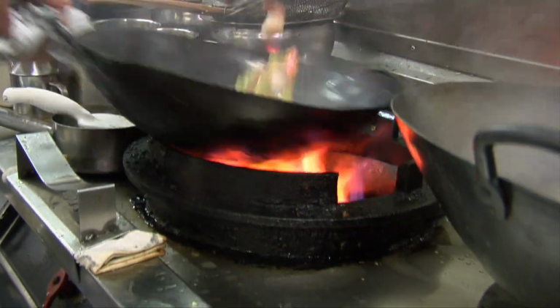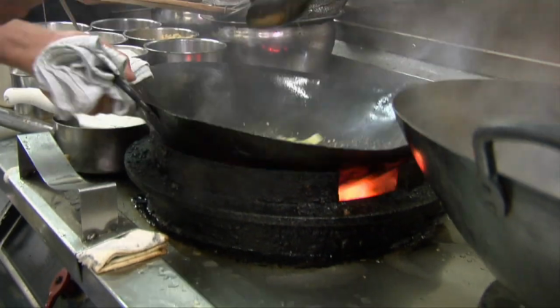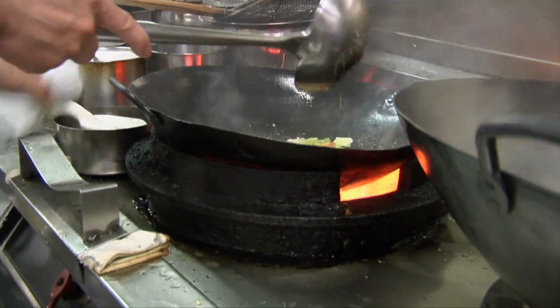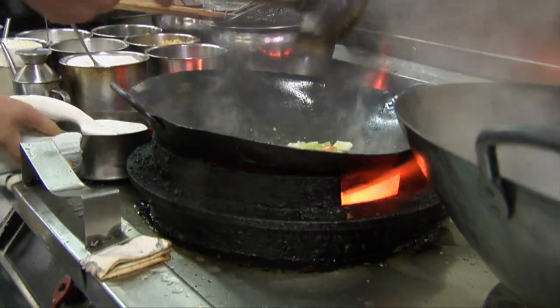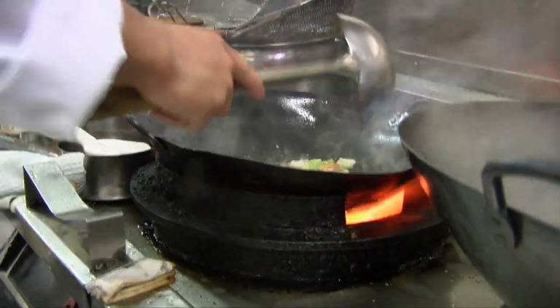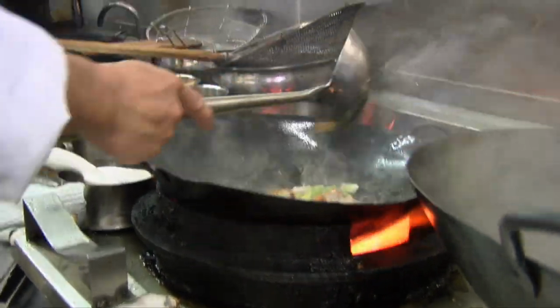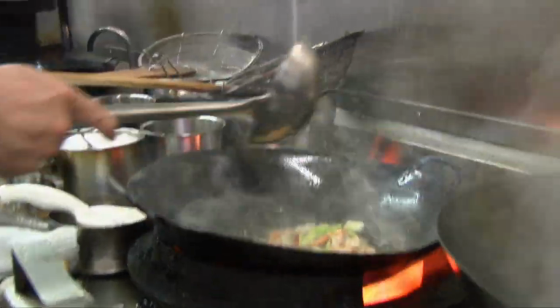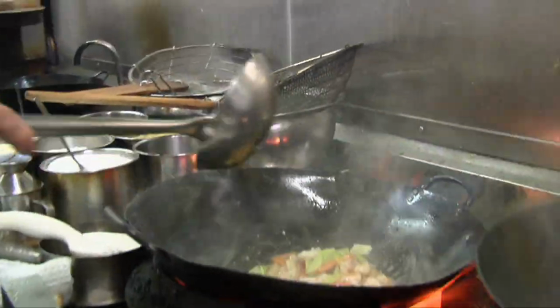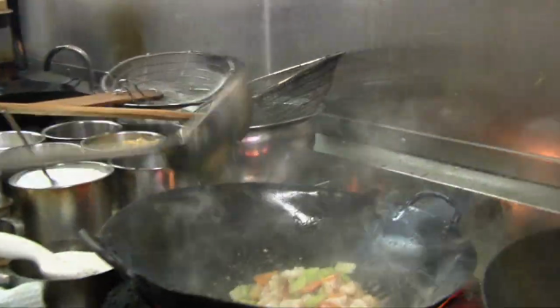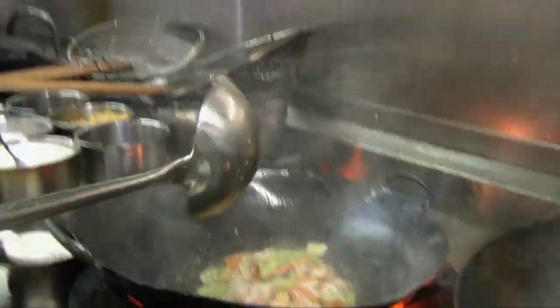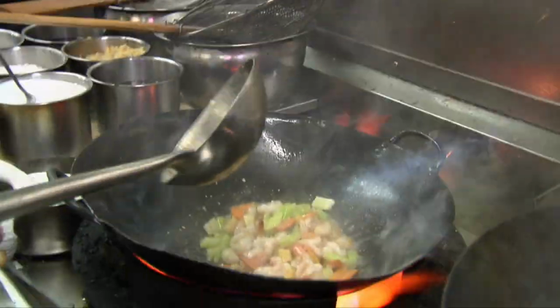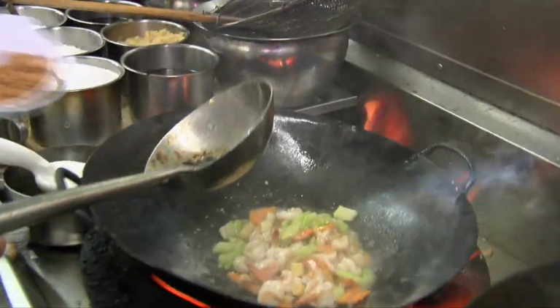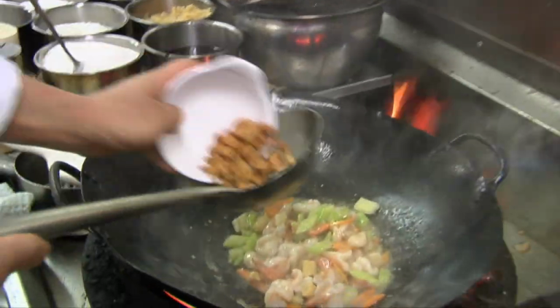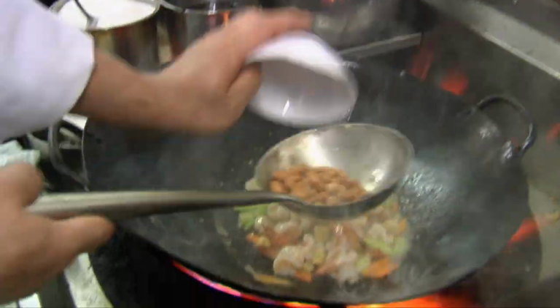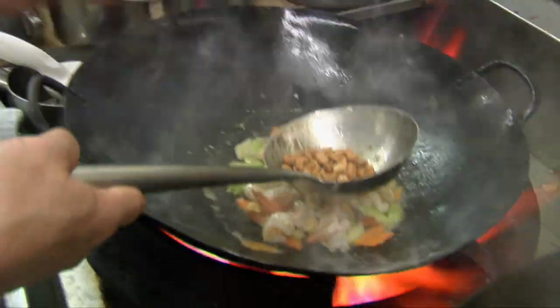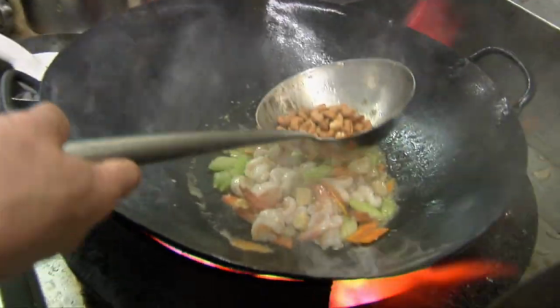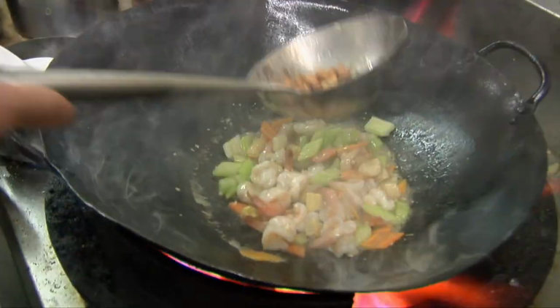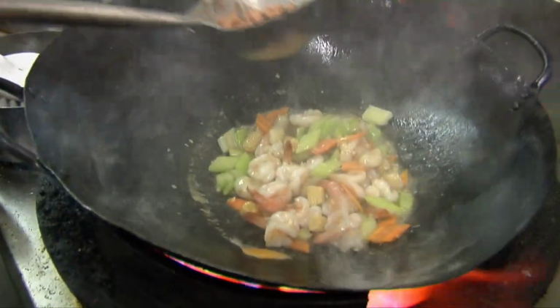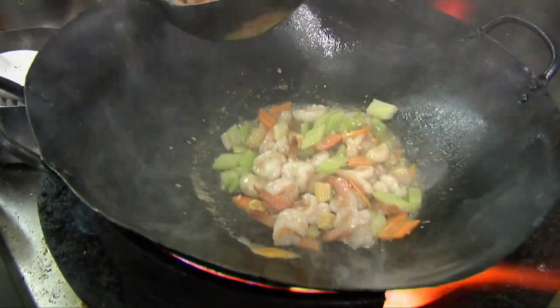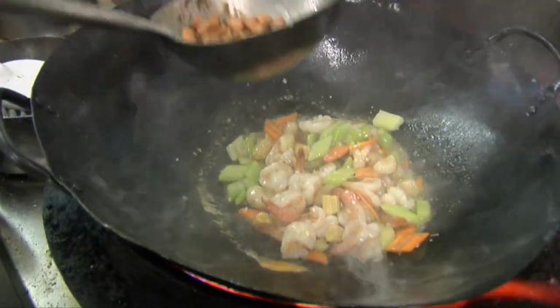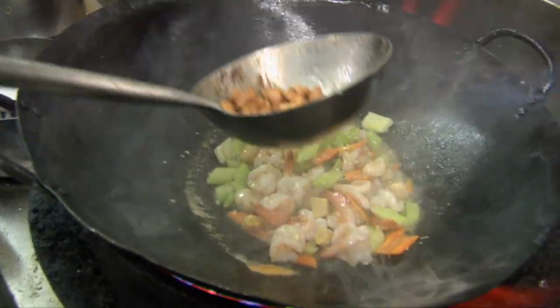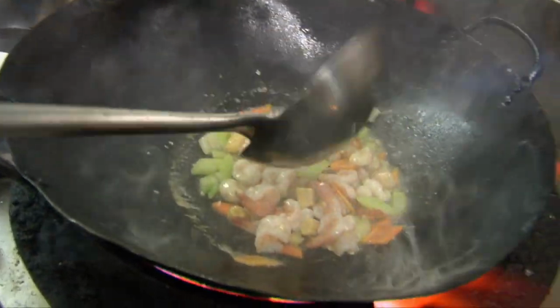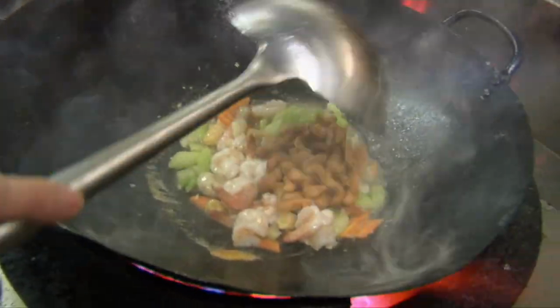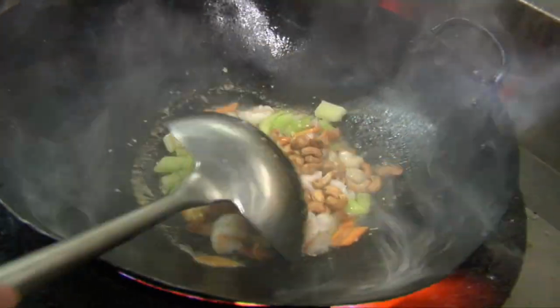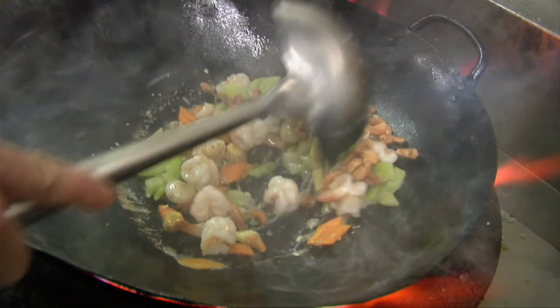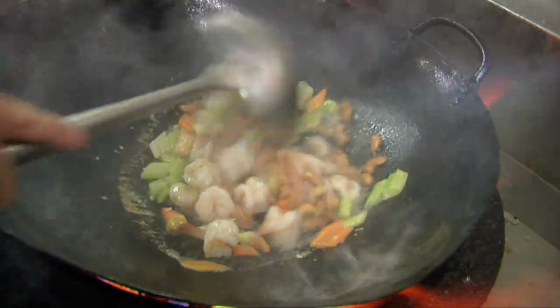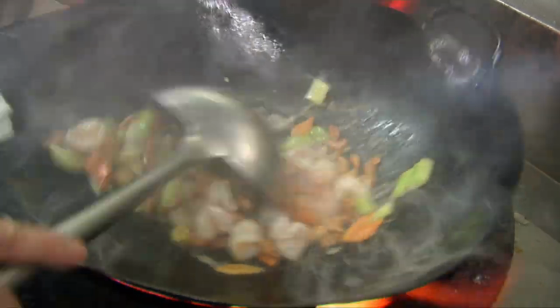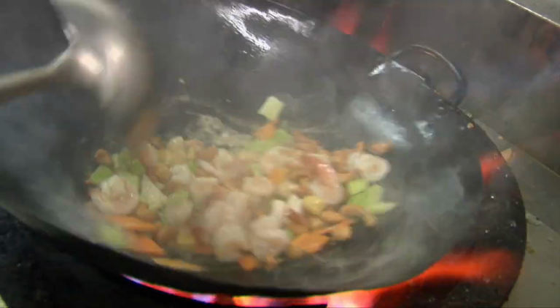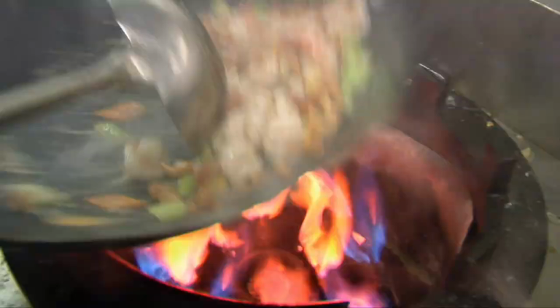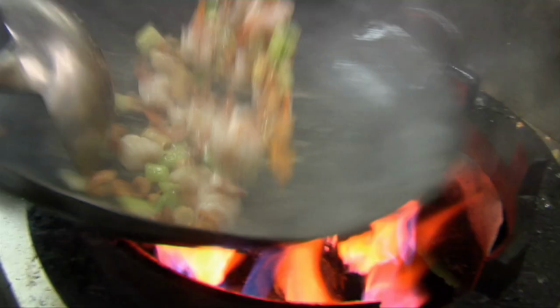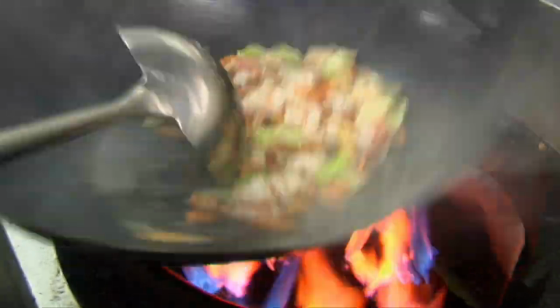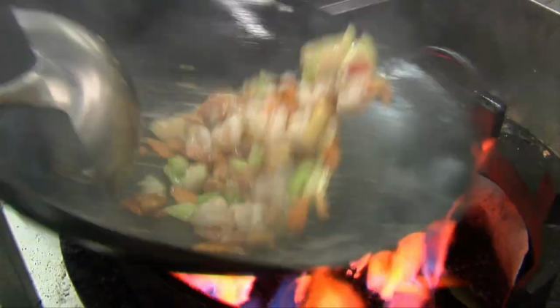Once again, the dish is finished with a little corn flour and water to thicken the sauce and add a lovely sheen to the food.